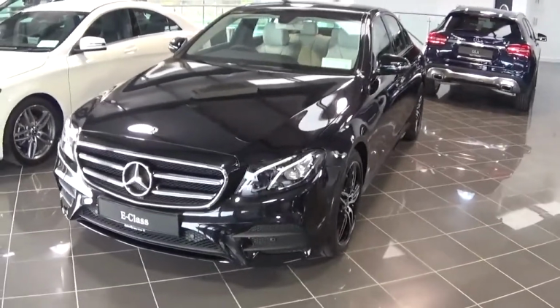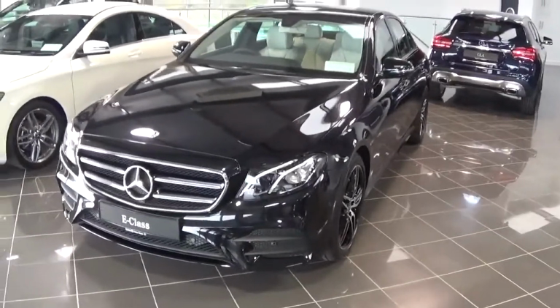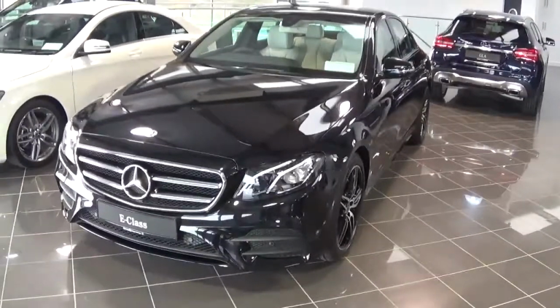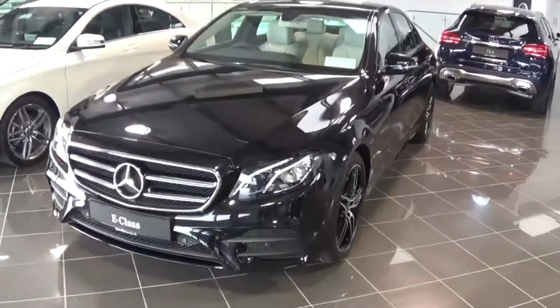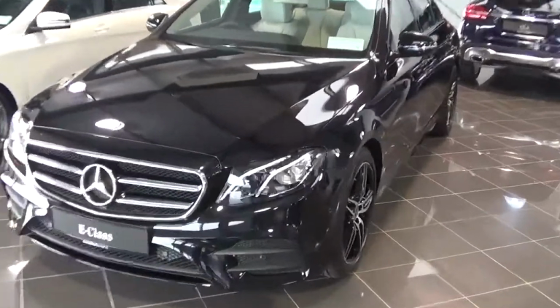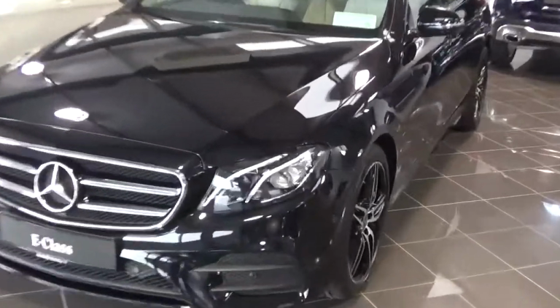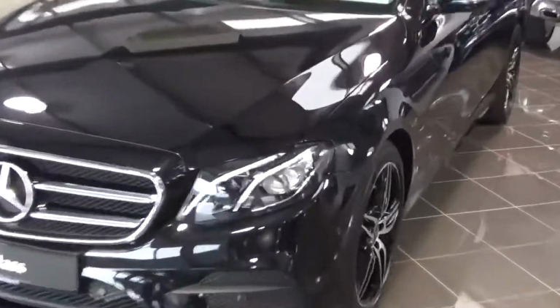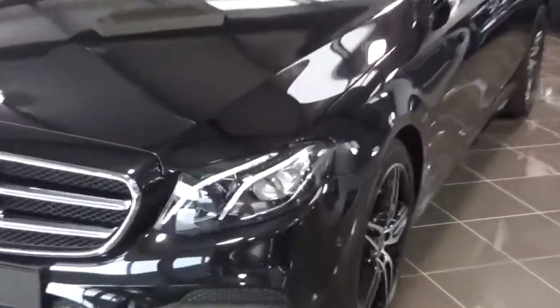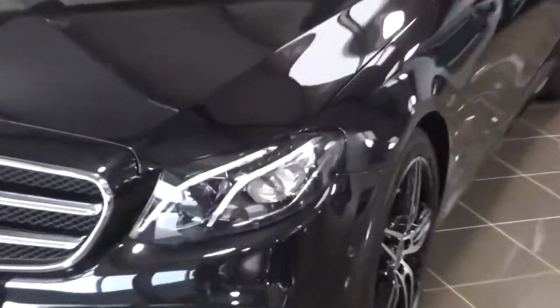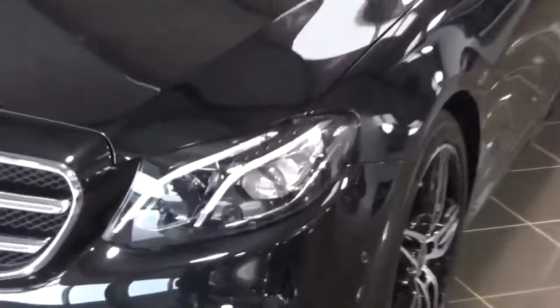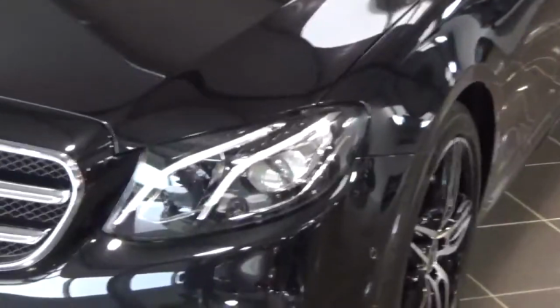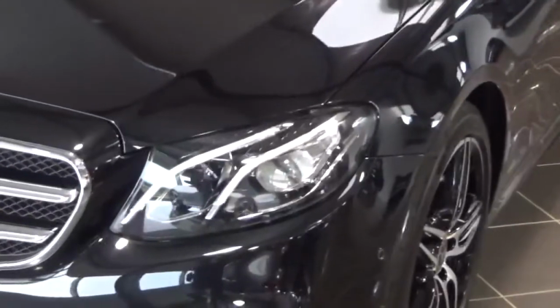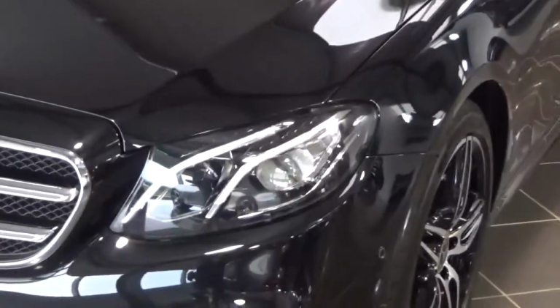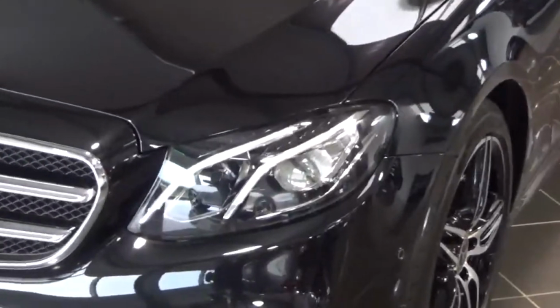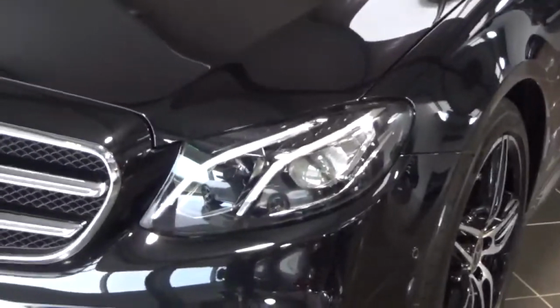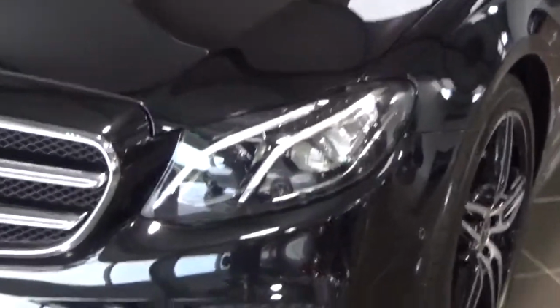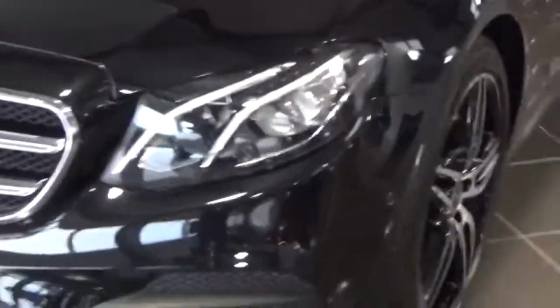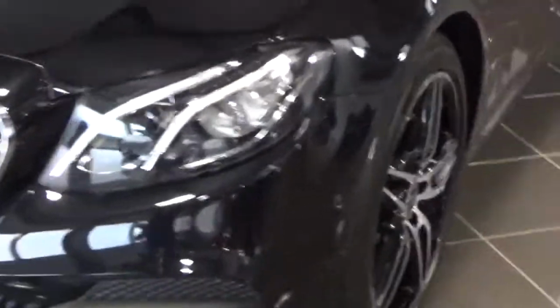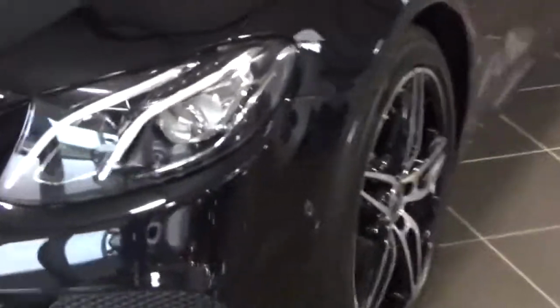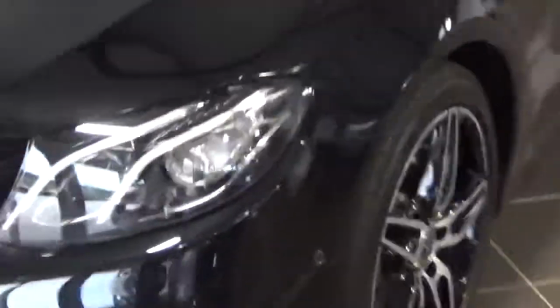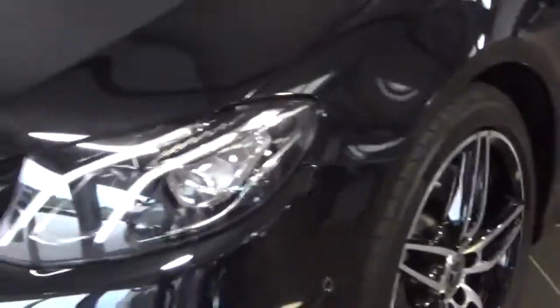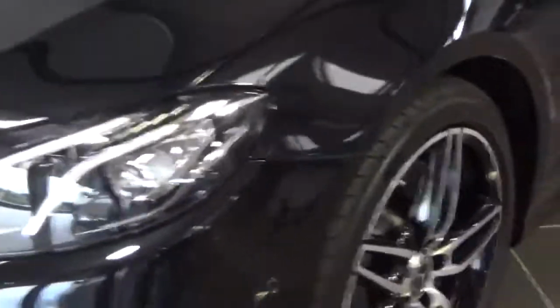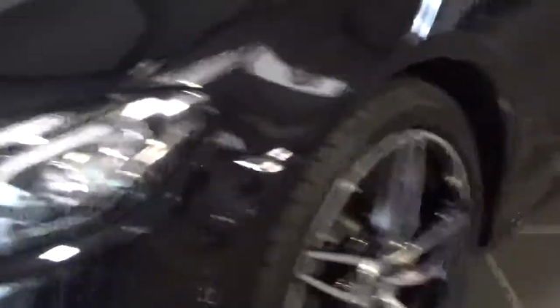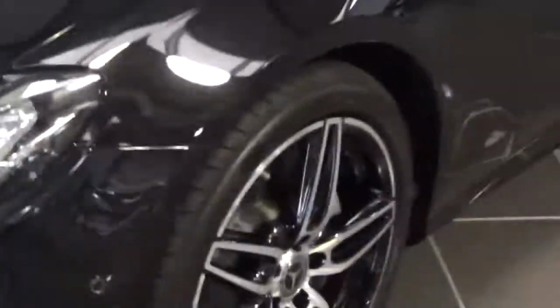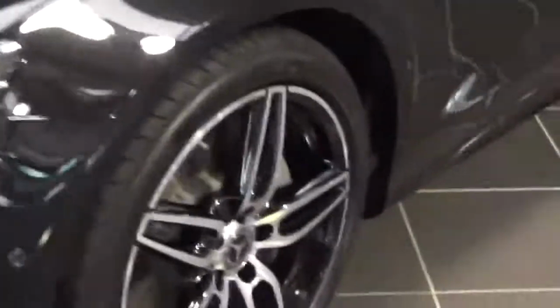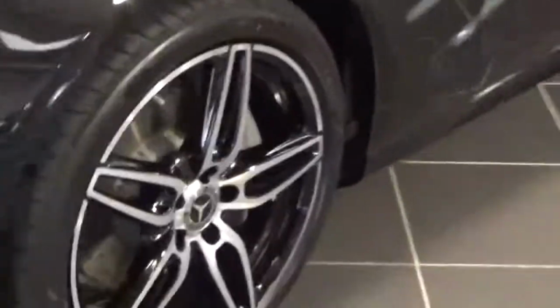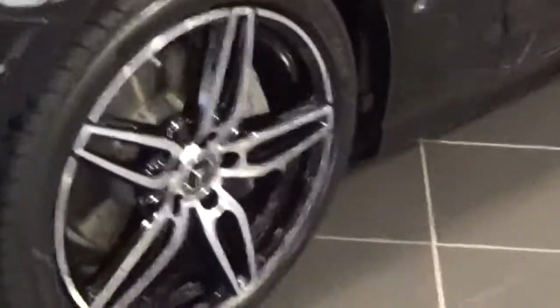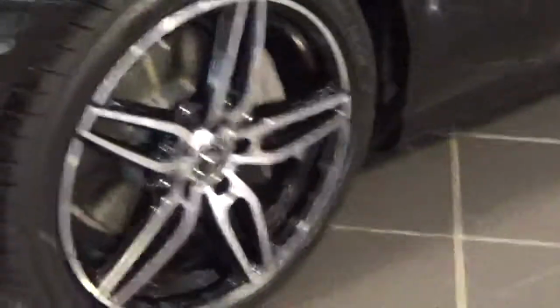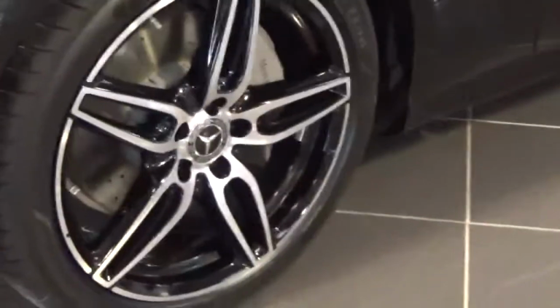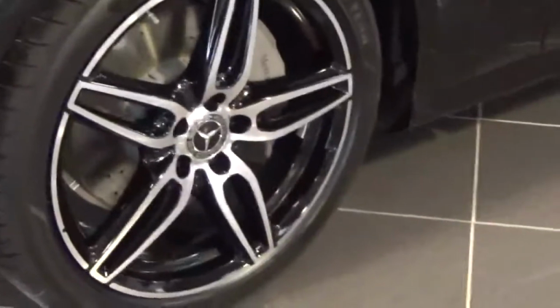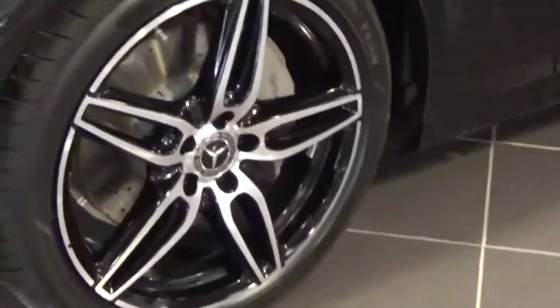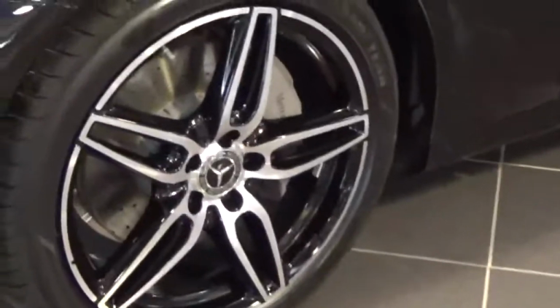Looking at the front of the car, we can see that it comes with full LED headlights along with 19-inch alloys, which we see here.